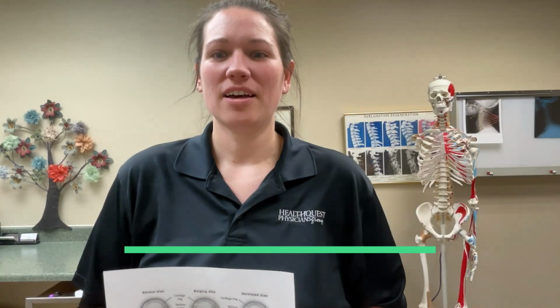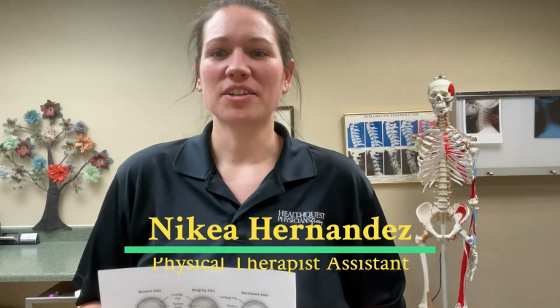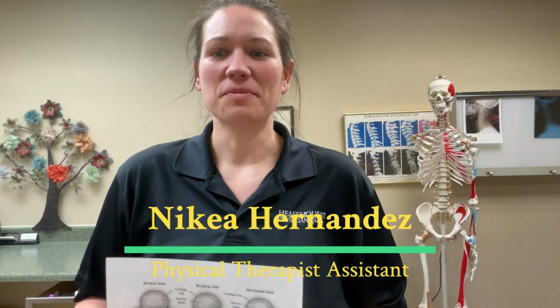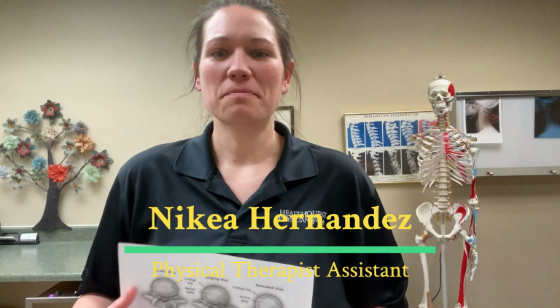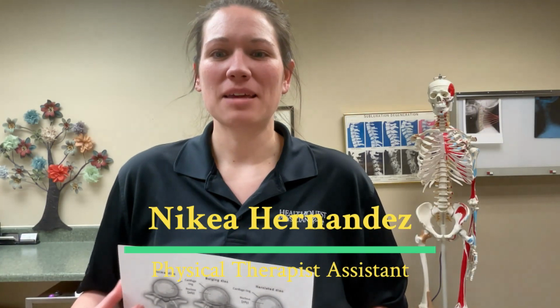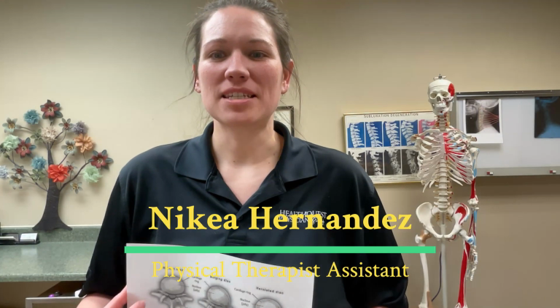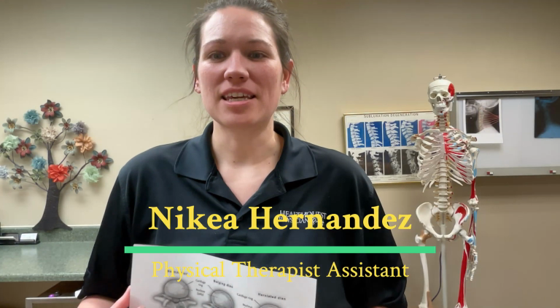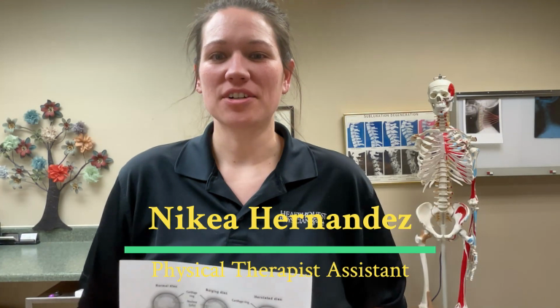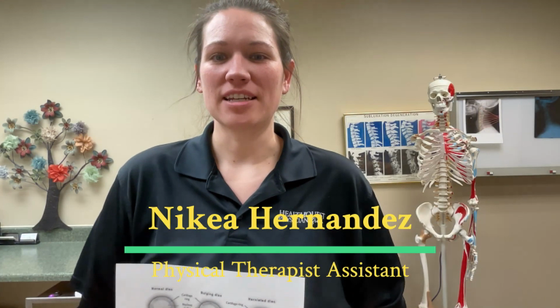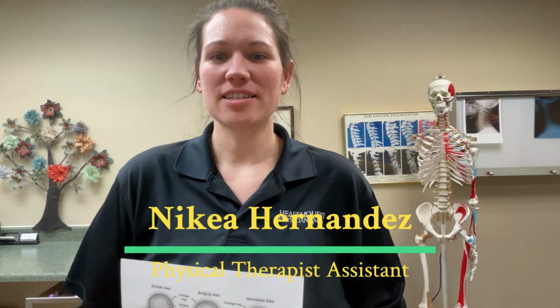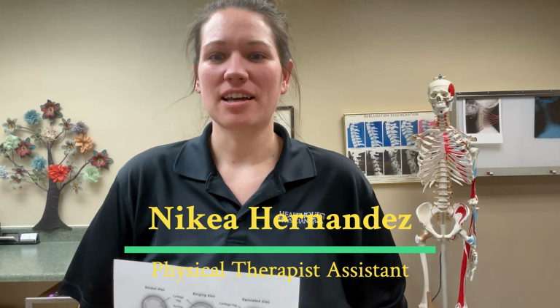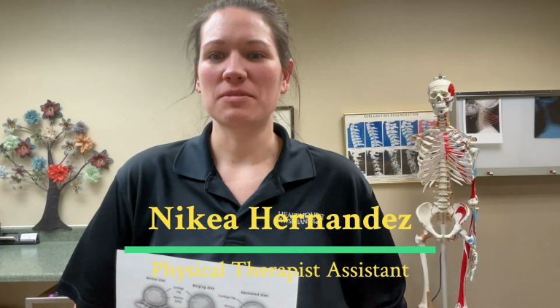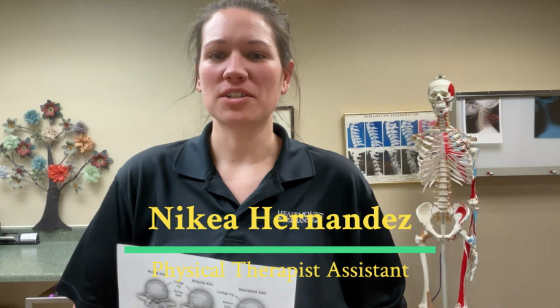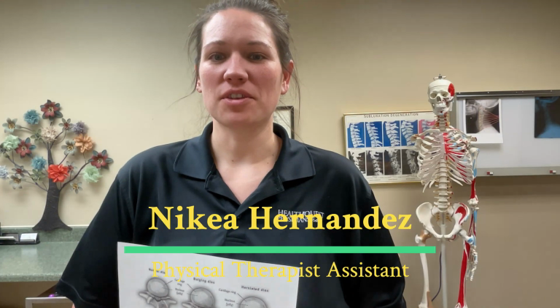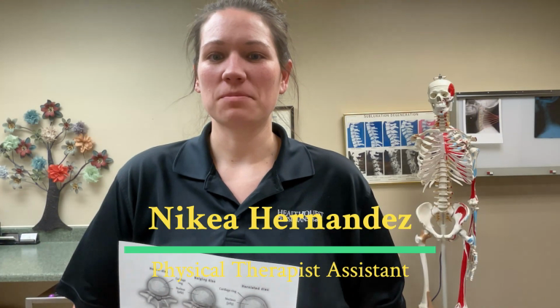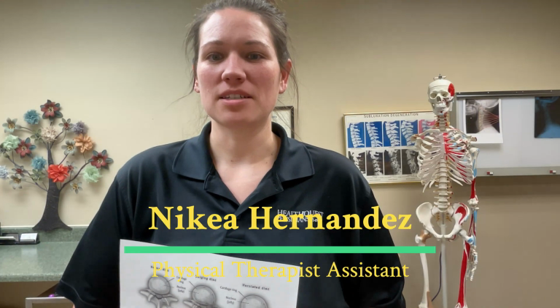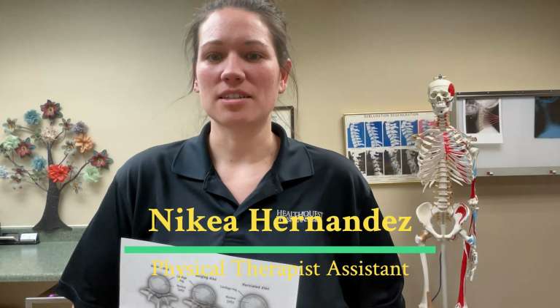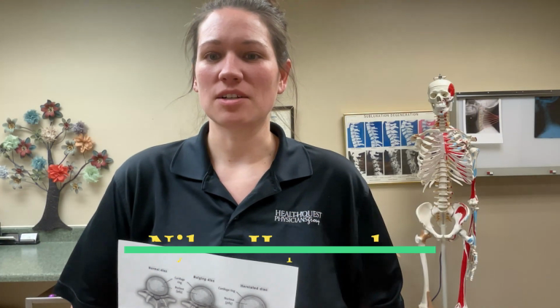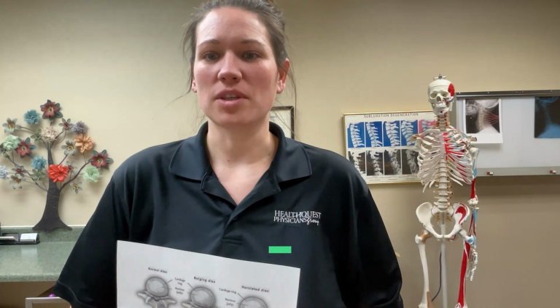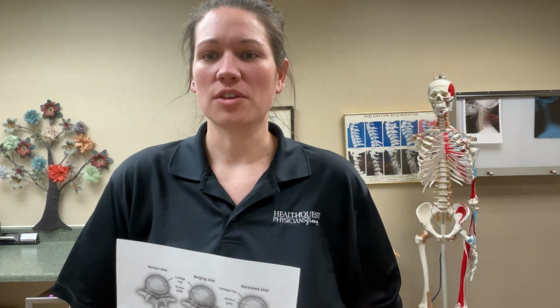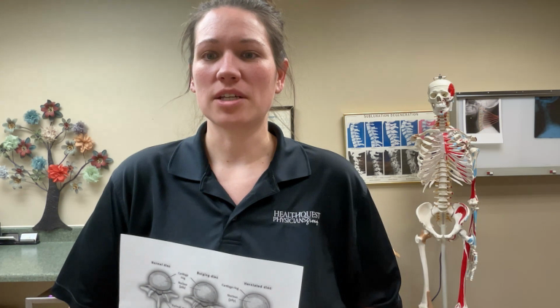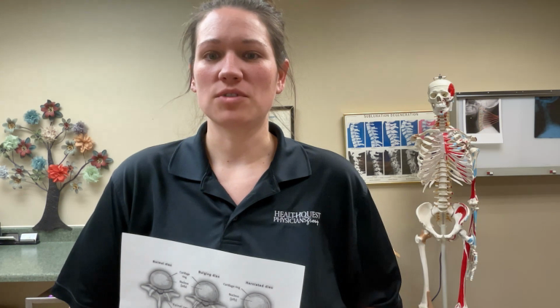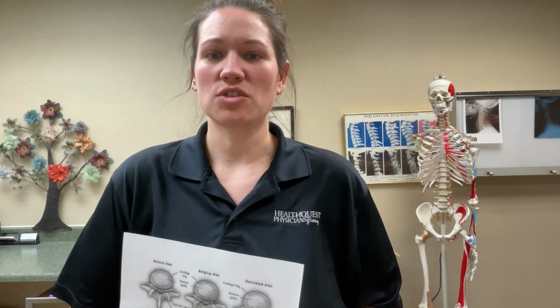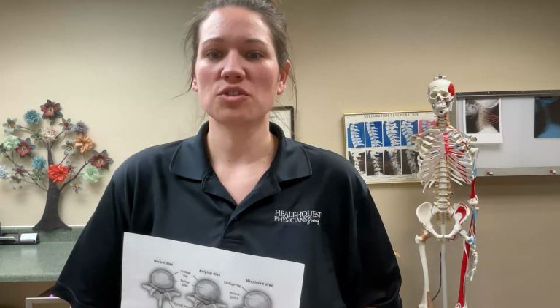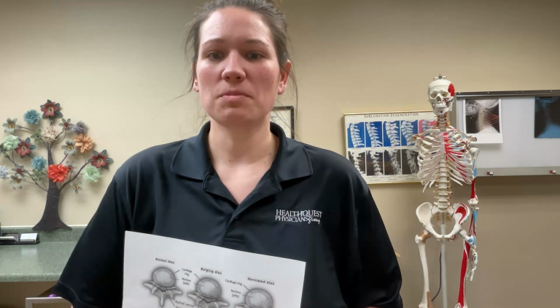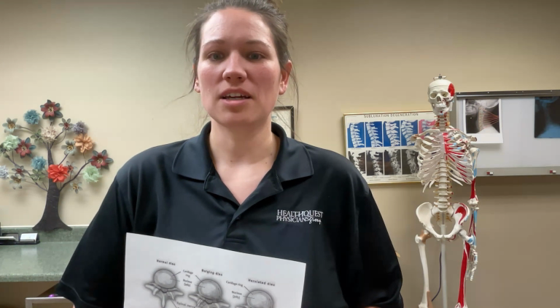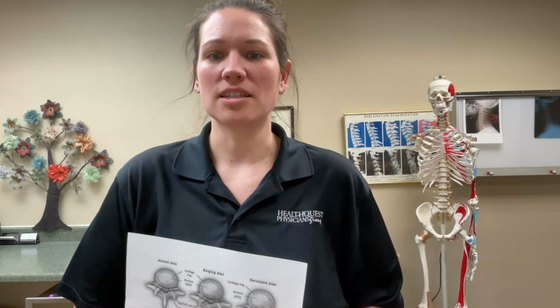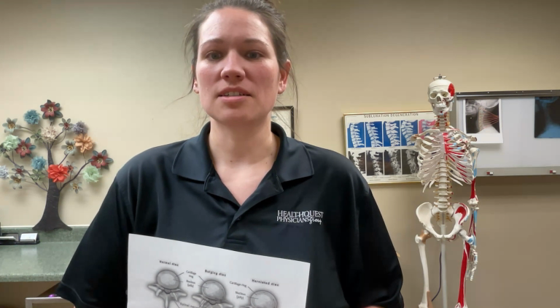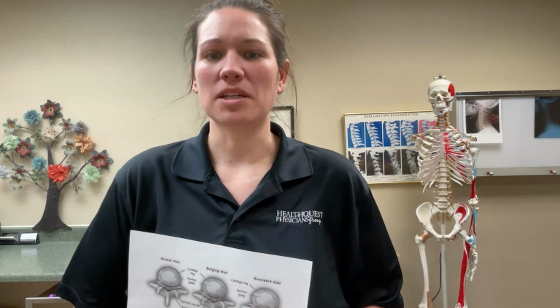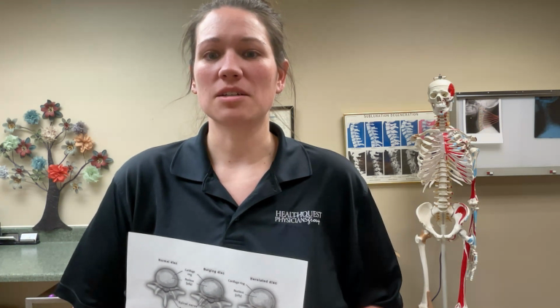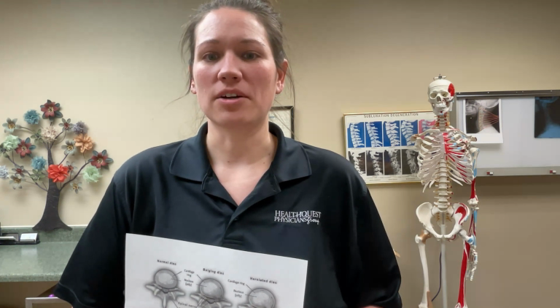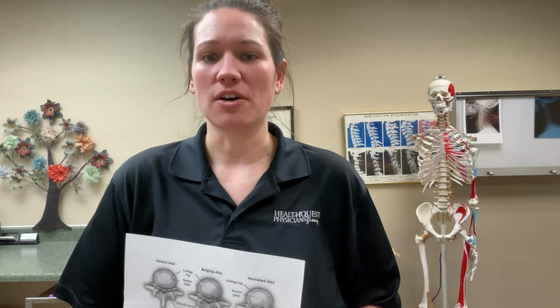Hello, my name is Nikia Hernandez. I'm a physical therapist assistant with HealthQuest Physicians Group and this is a minute to better health.